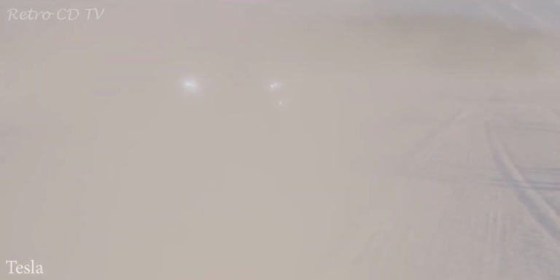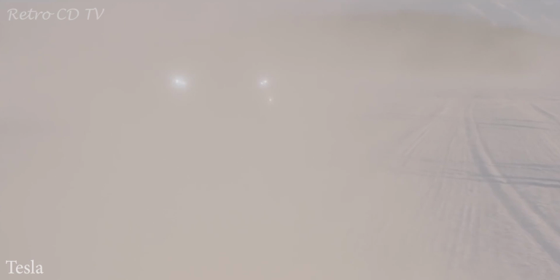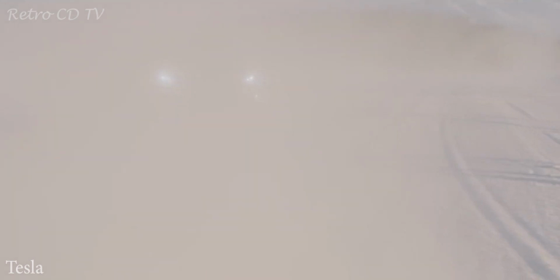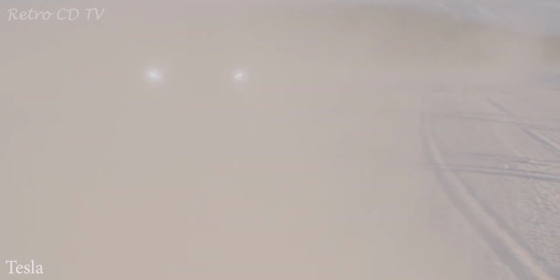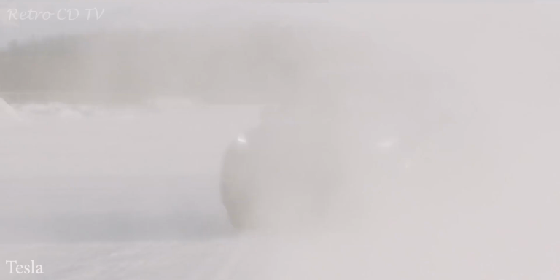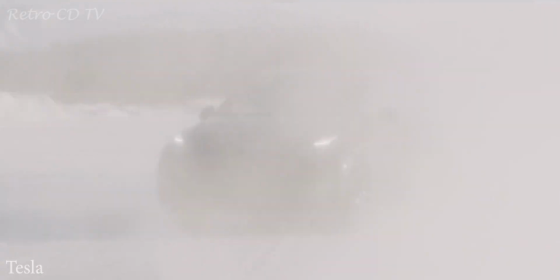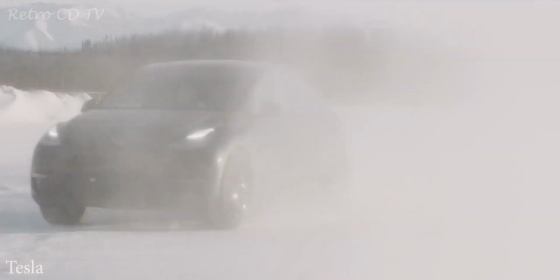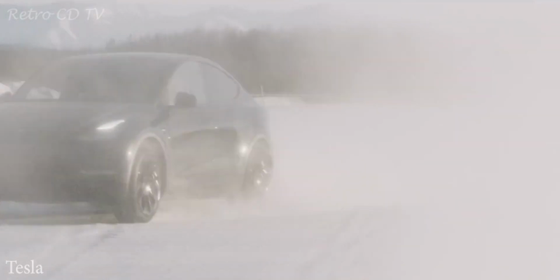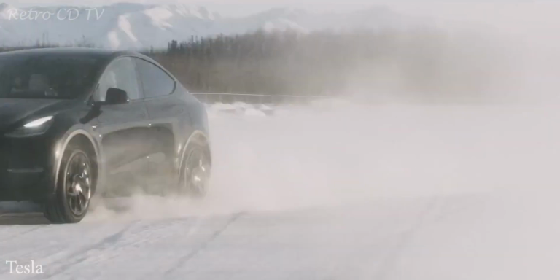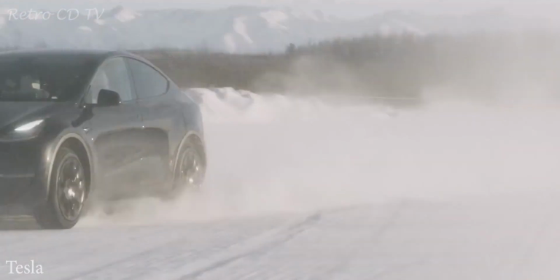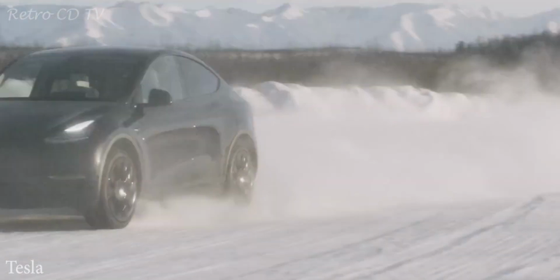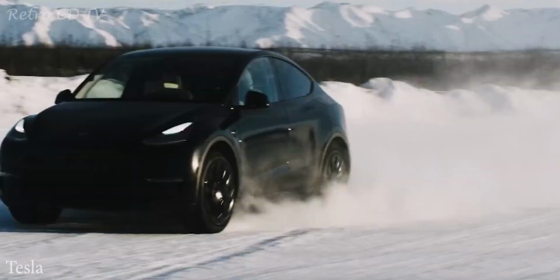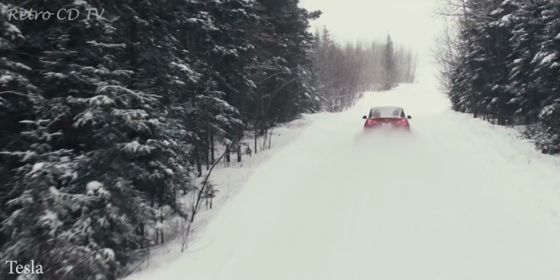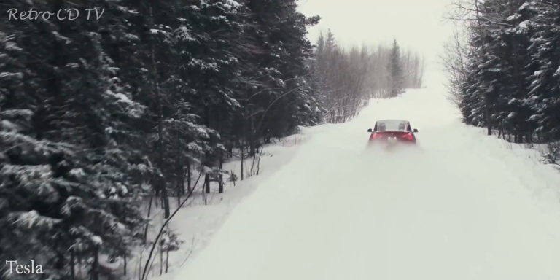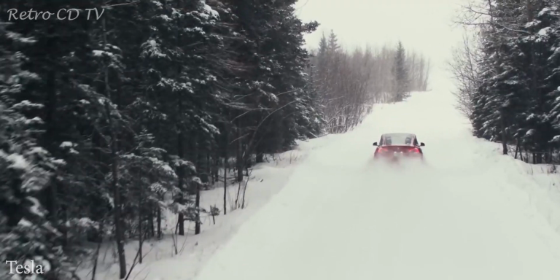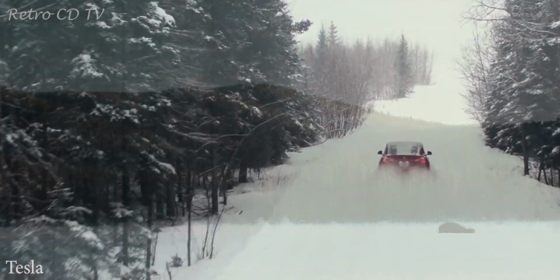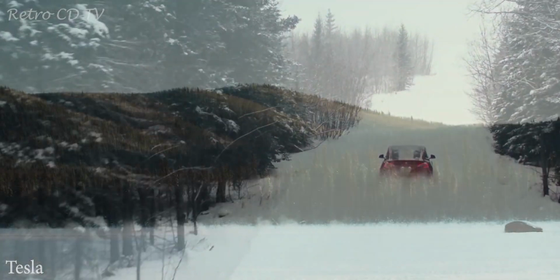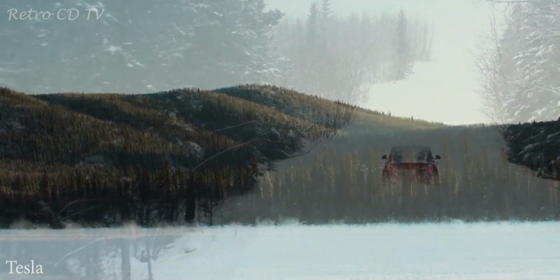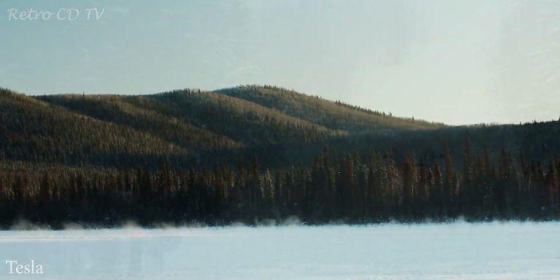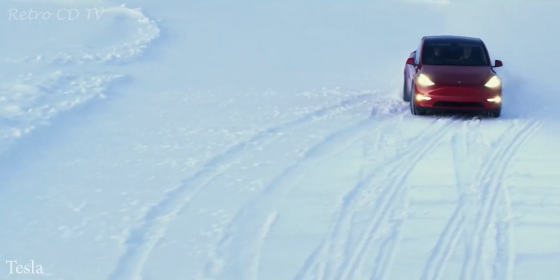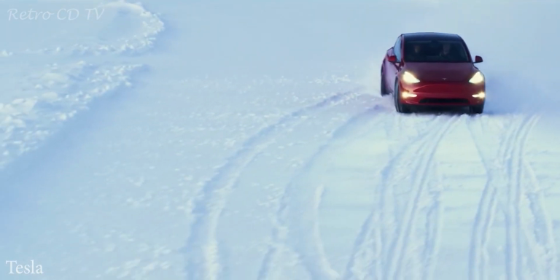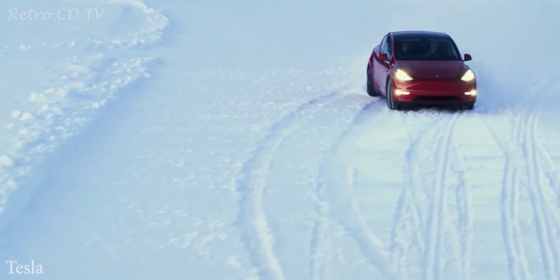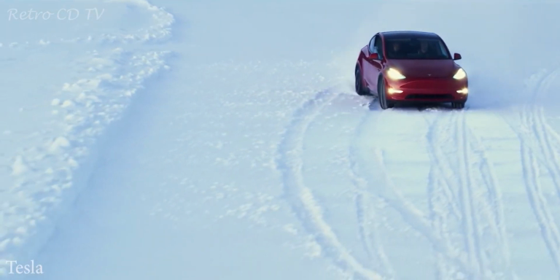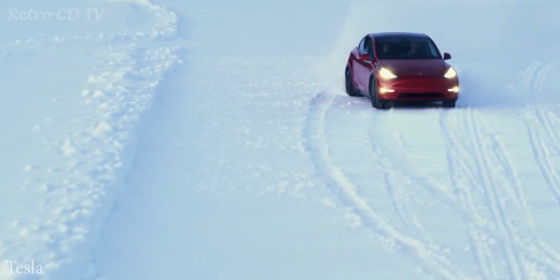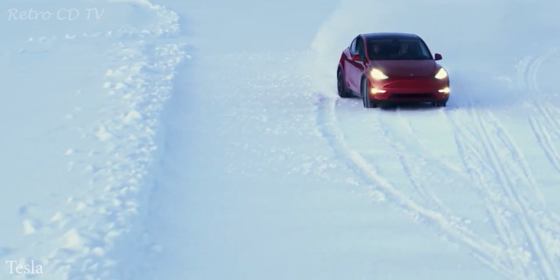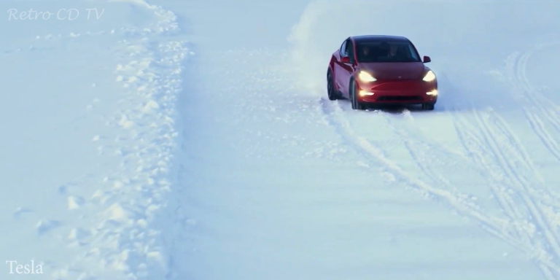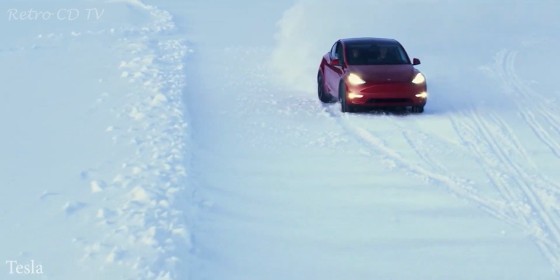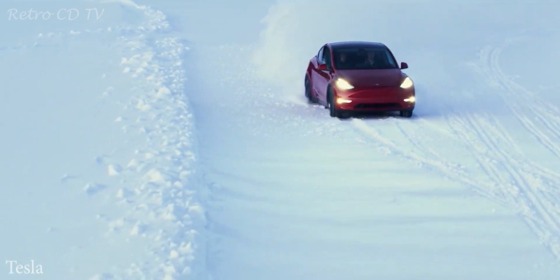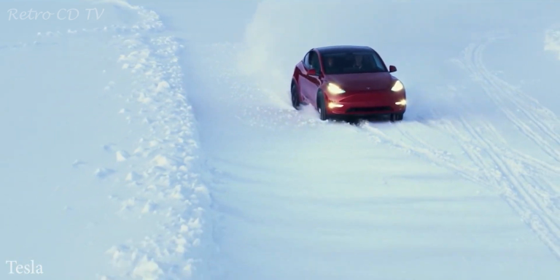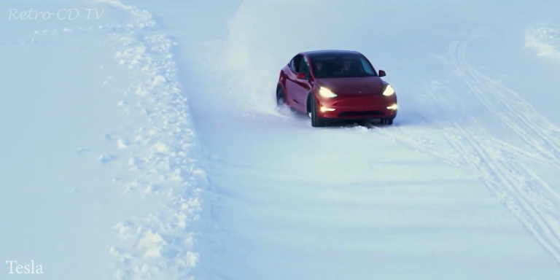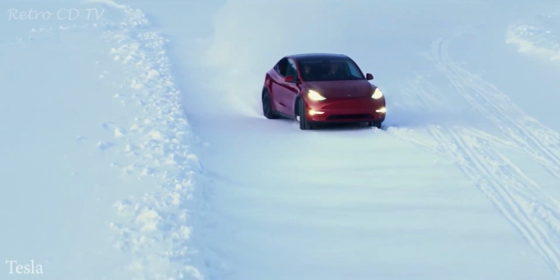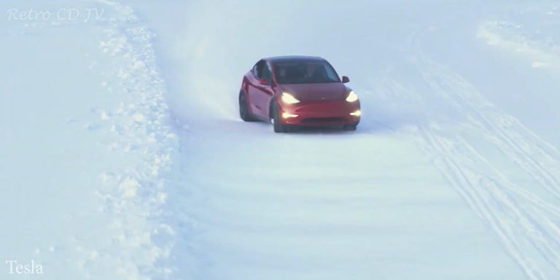Hi guys, welcome to another episode of Pretor City TV. Today we will talk about Tesla's battery technologies in this video.